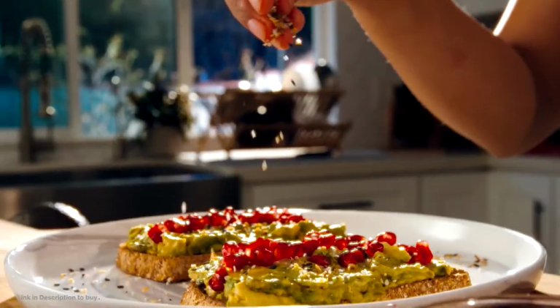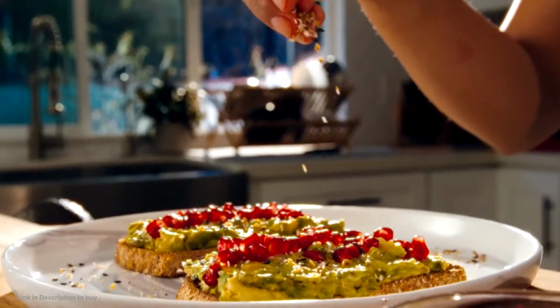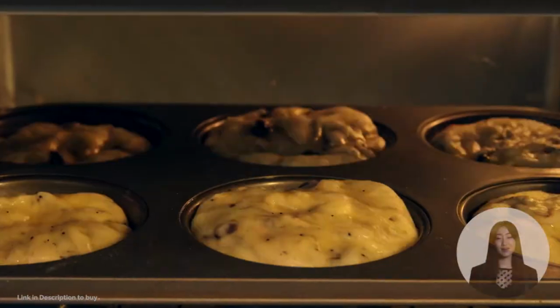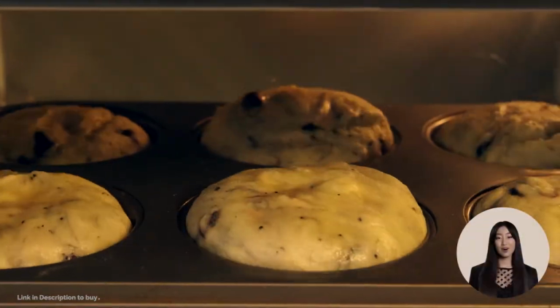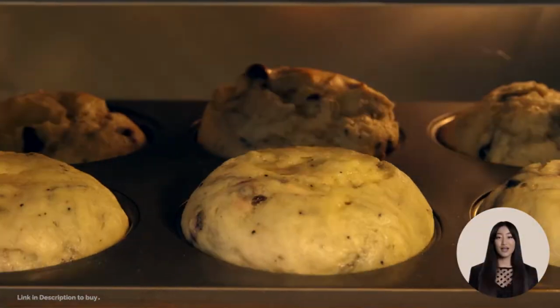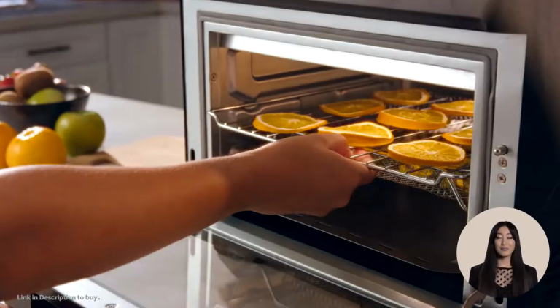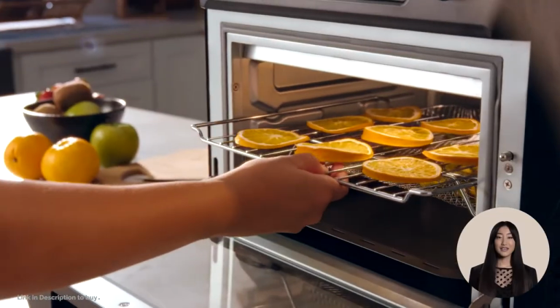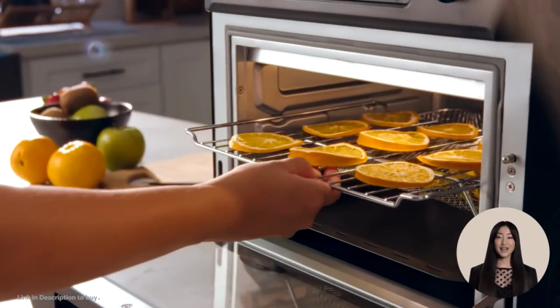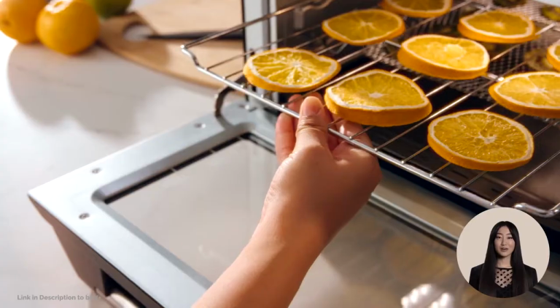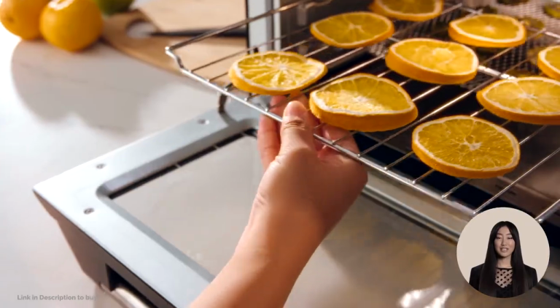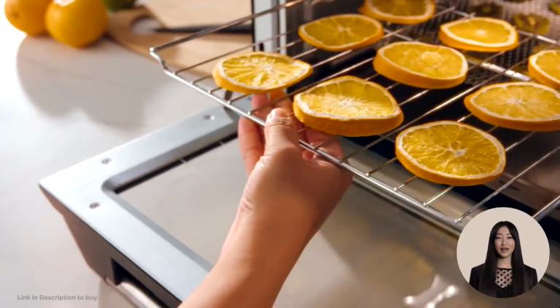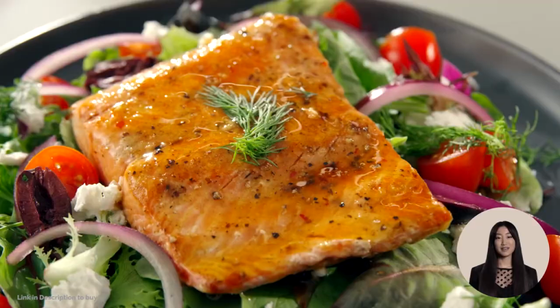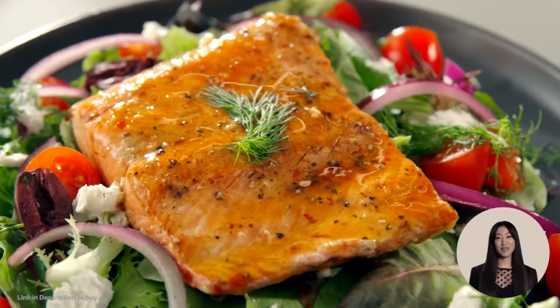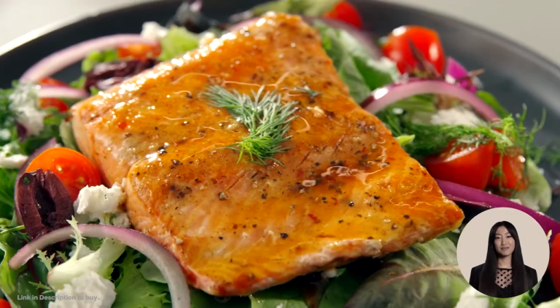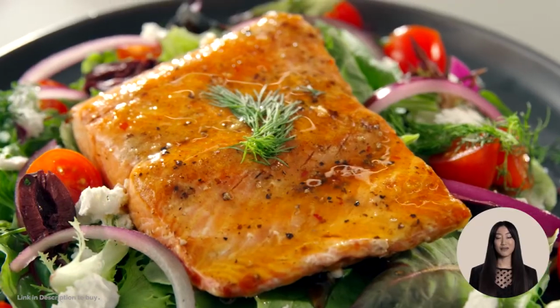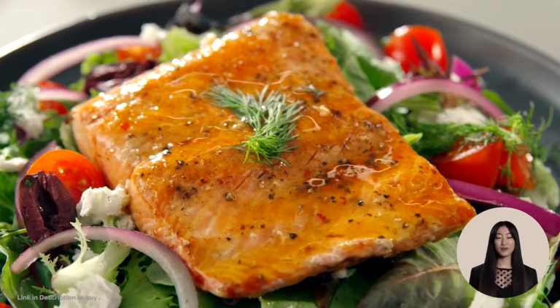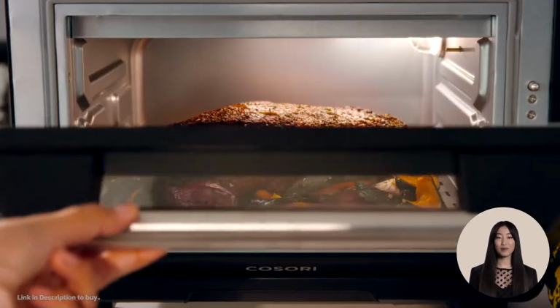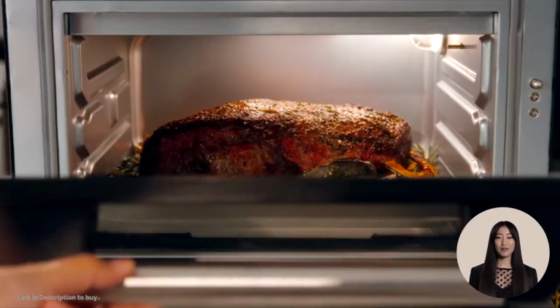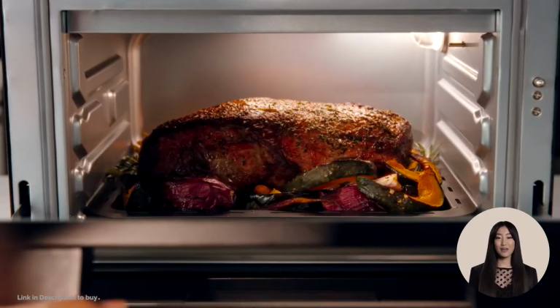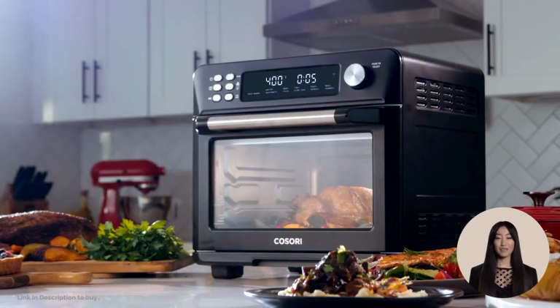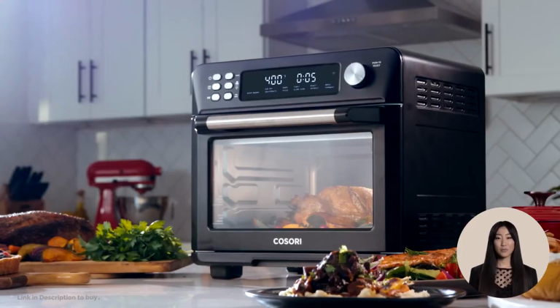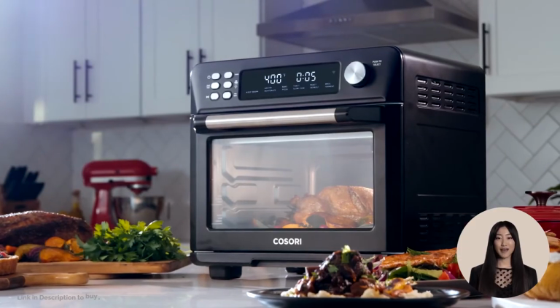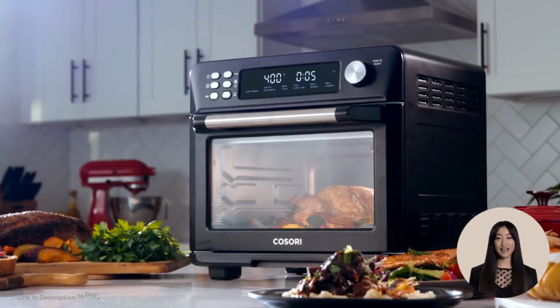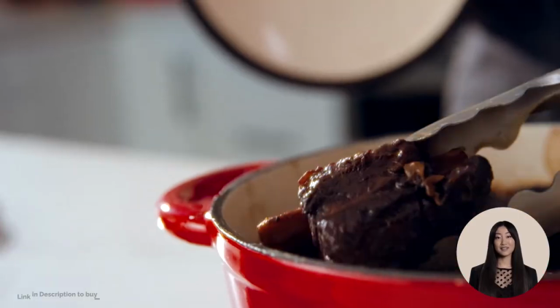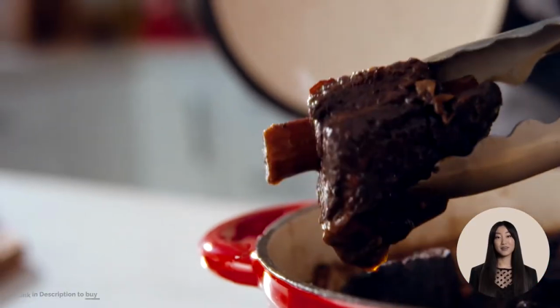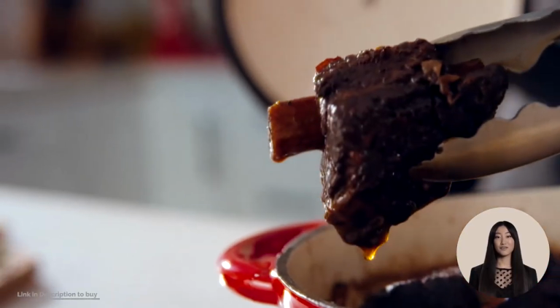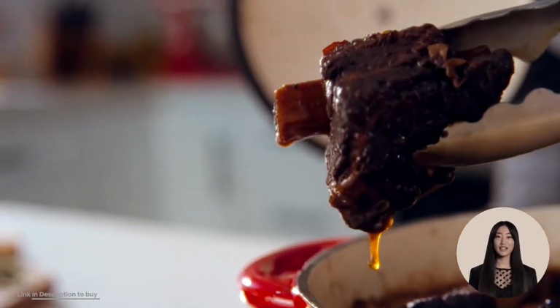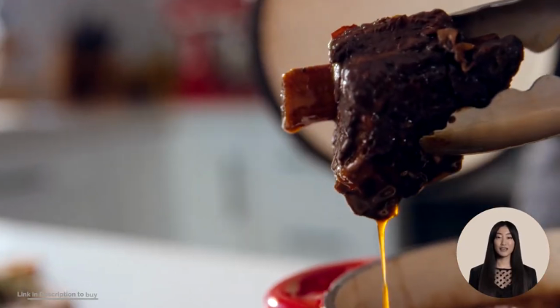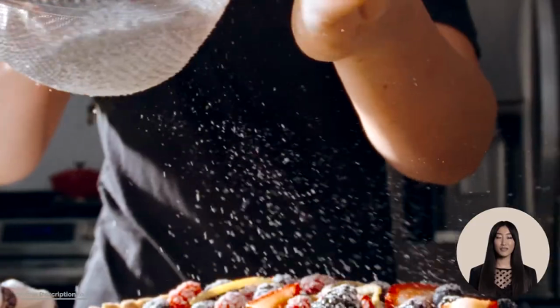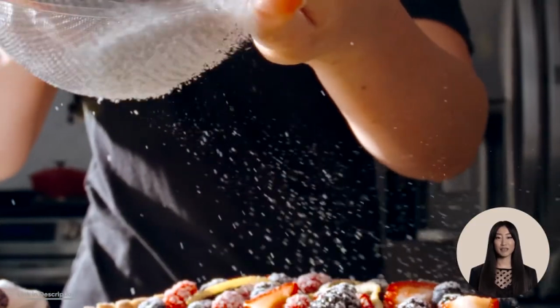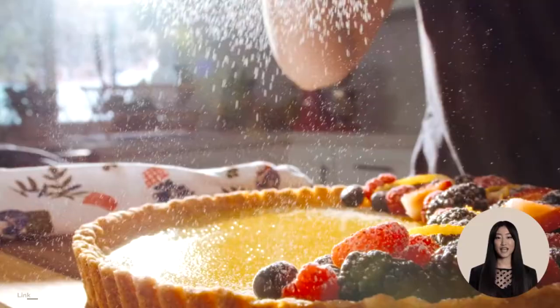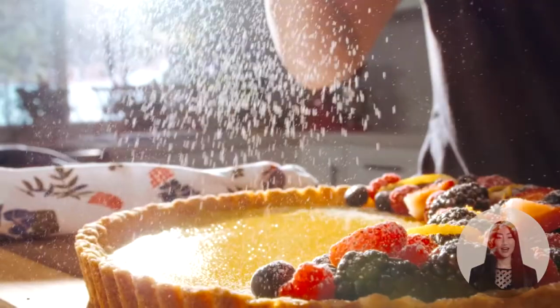The oven's 25-liter capacity fits up to six slices of bread, a 12-inch pizza, or a five-pound whole chicken.